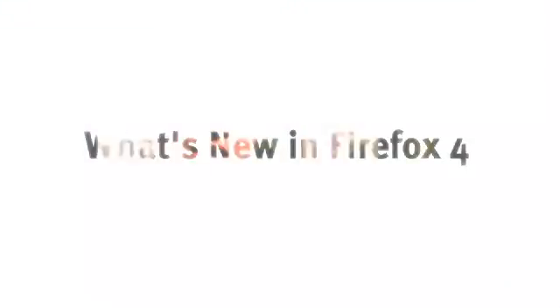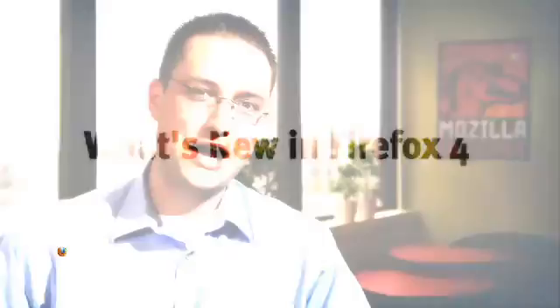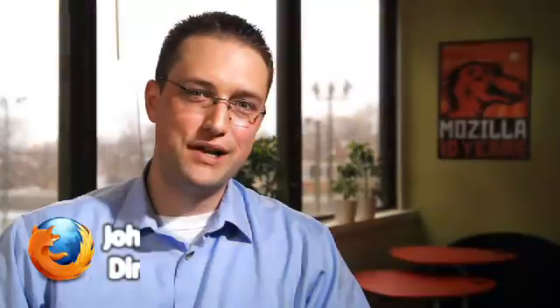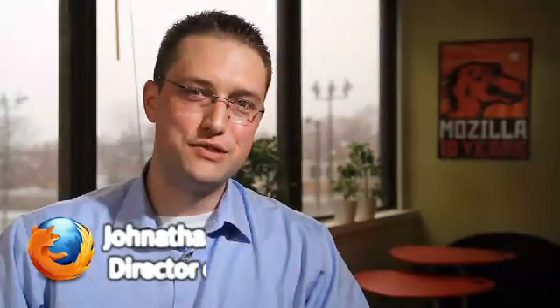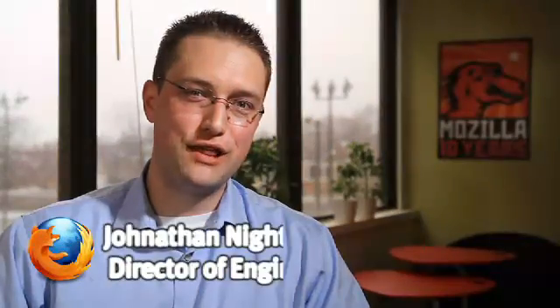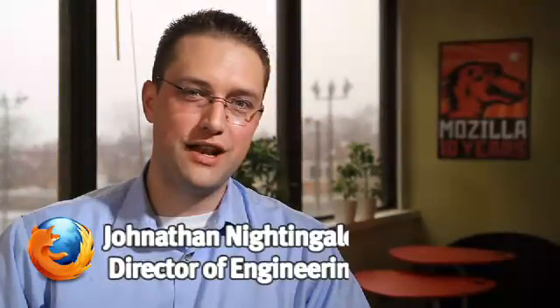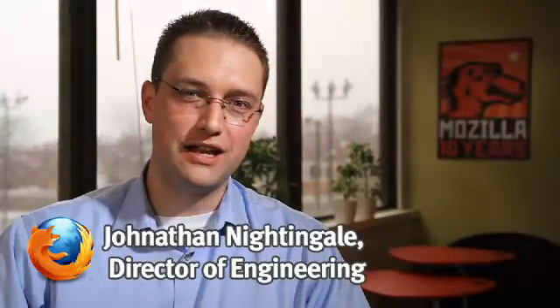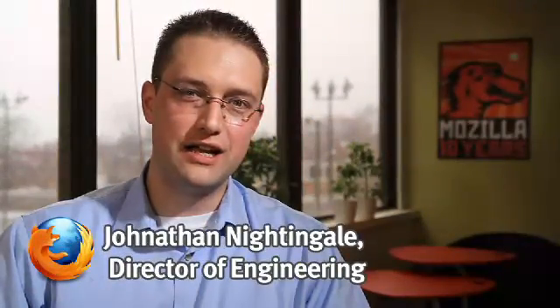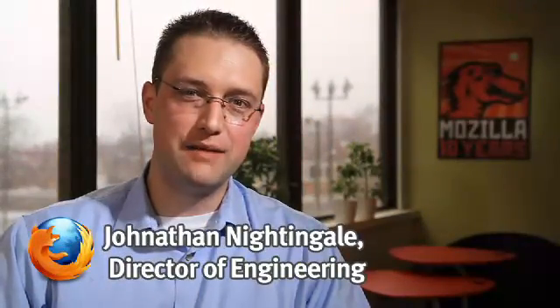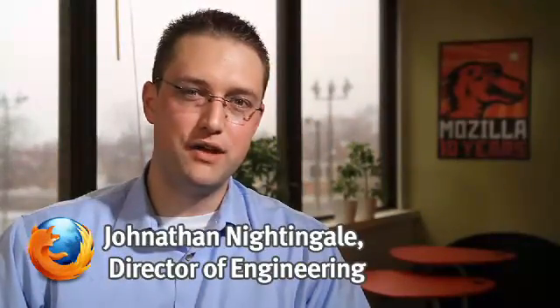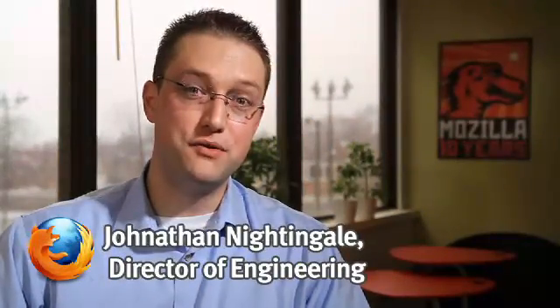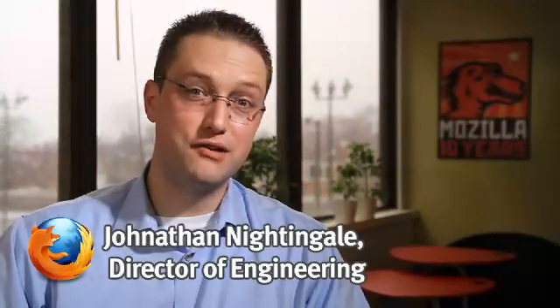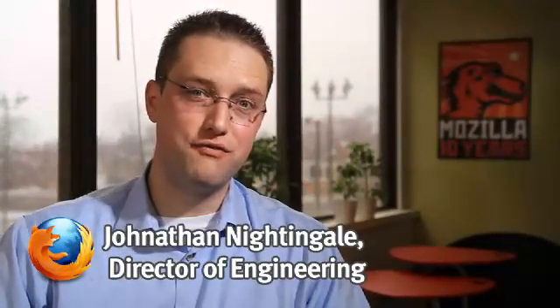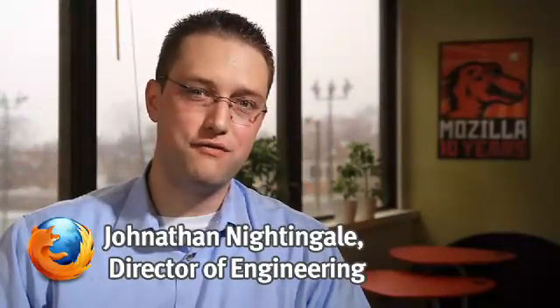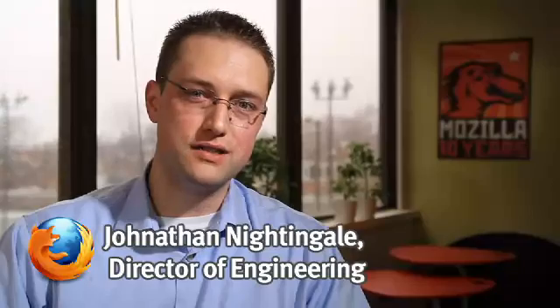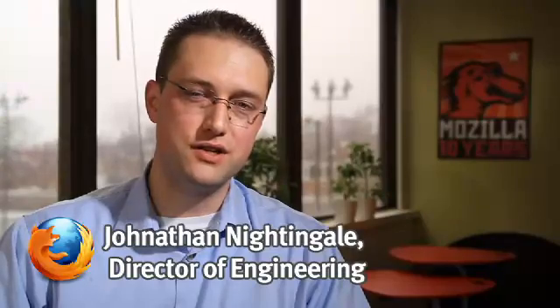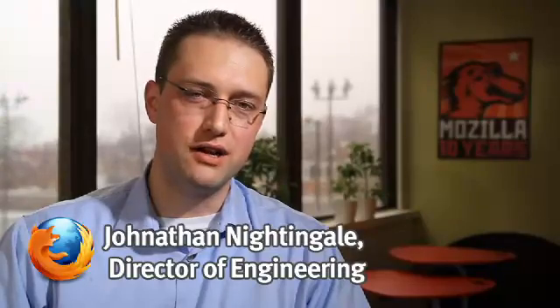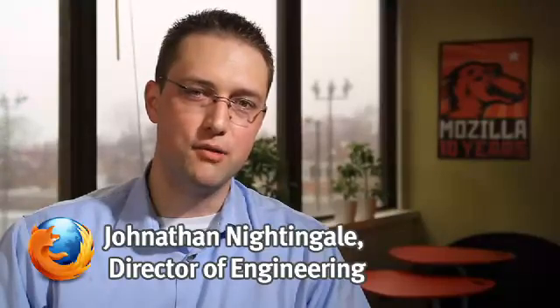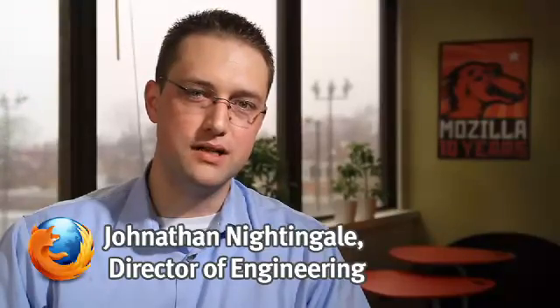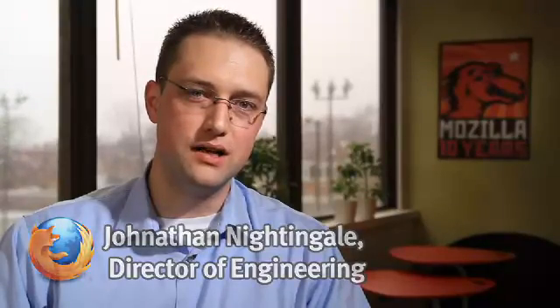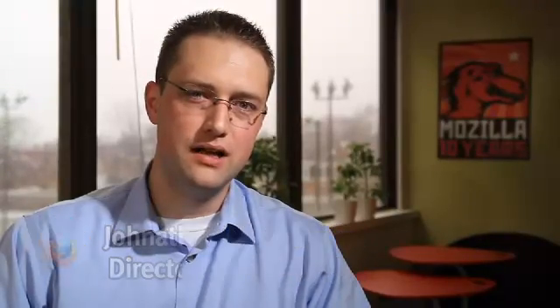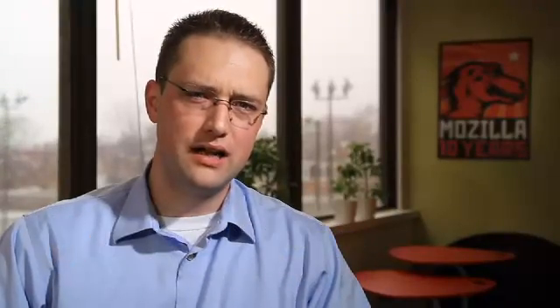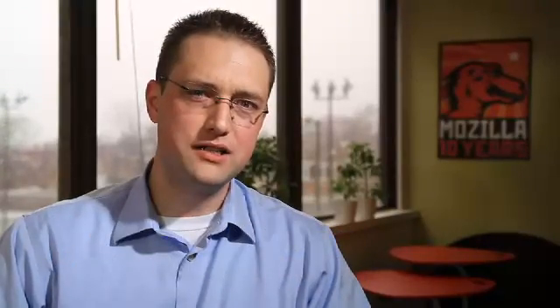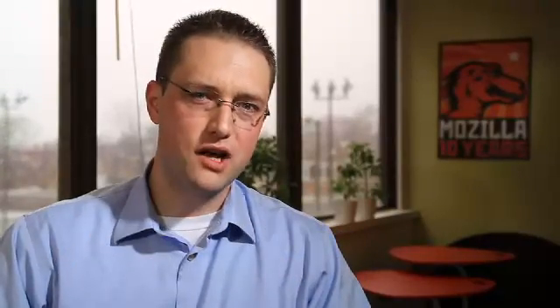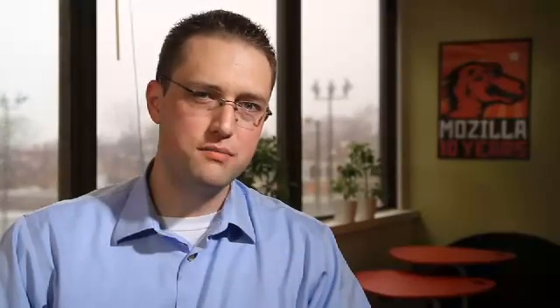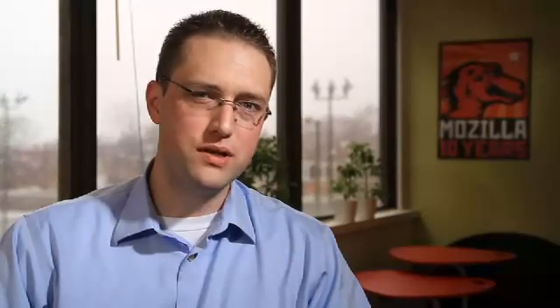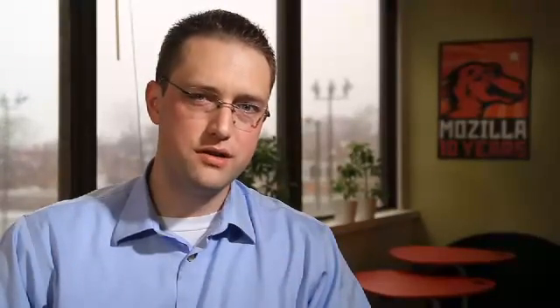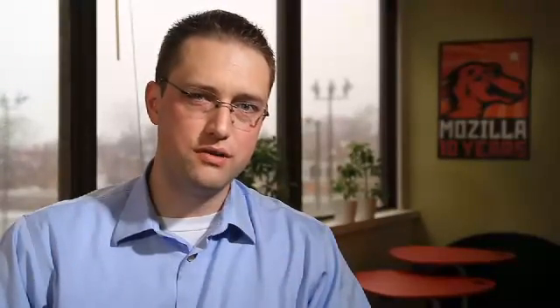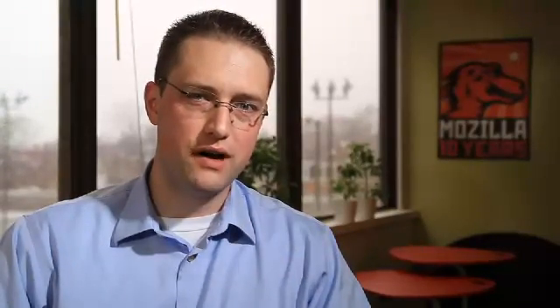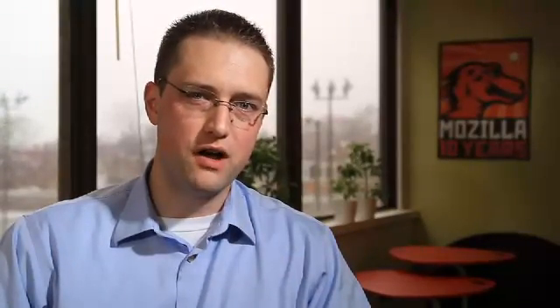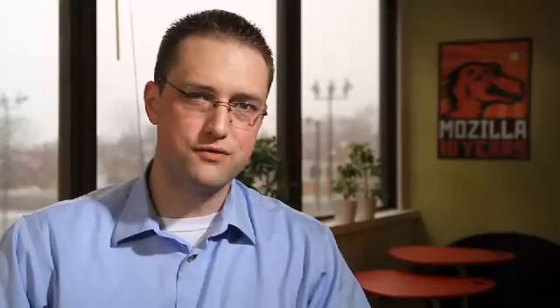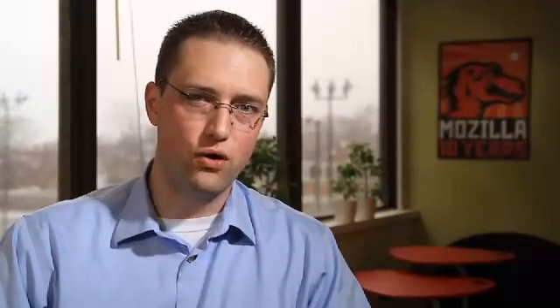Hi, my name is Jonathan Nightingale. I'm the Director of Firefox Engineering here at Mozilla. I'd like to talk to you about what's new in Firefox 4.